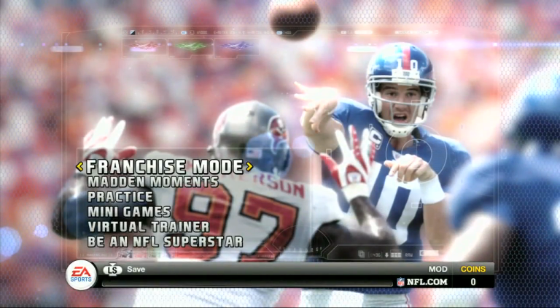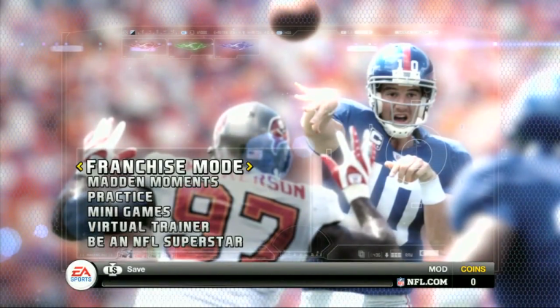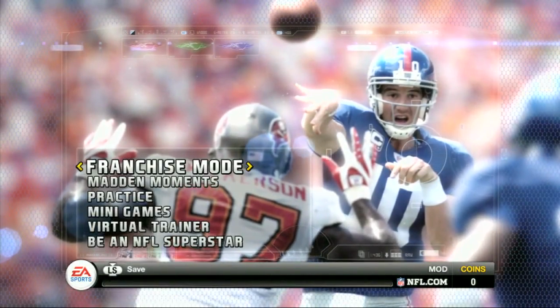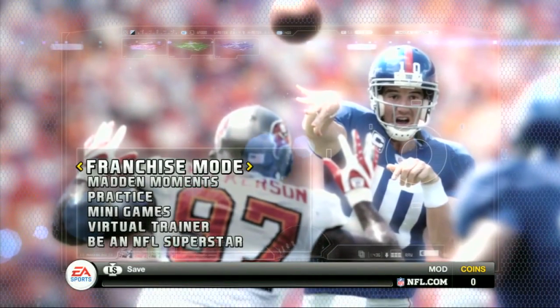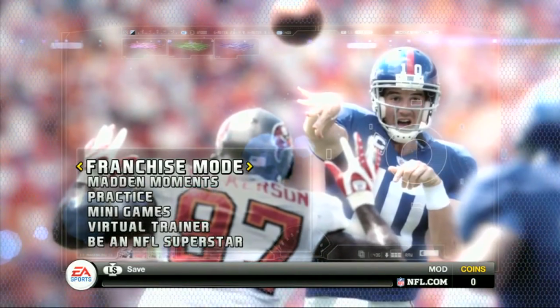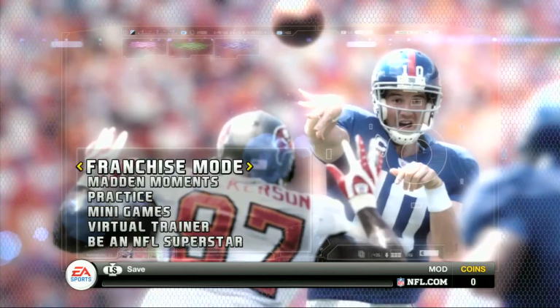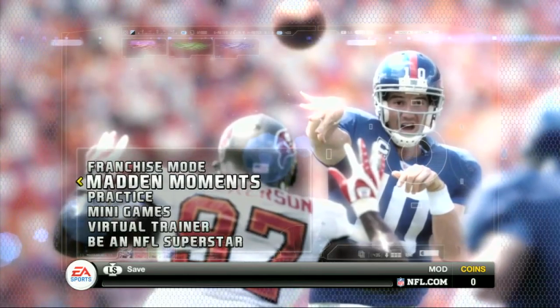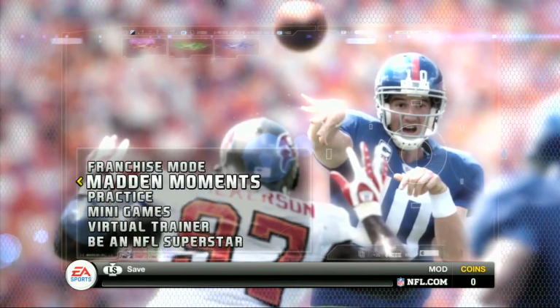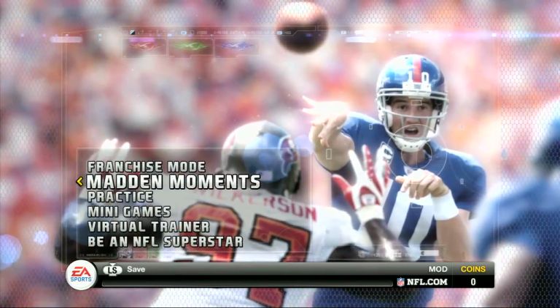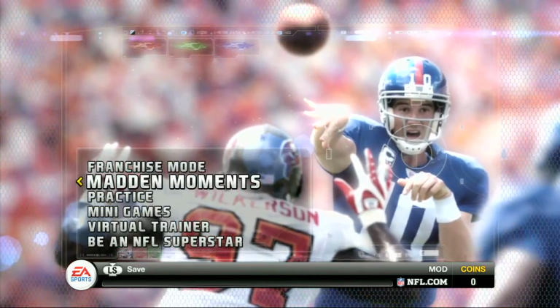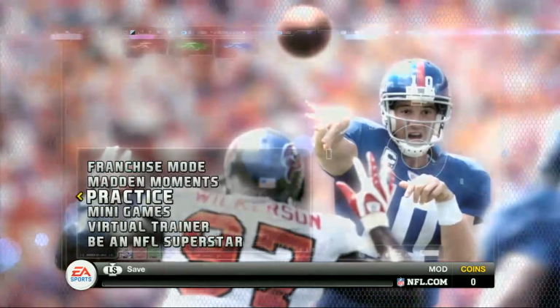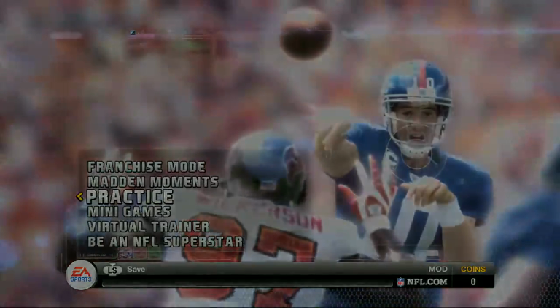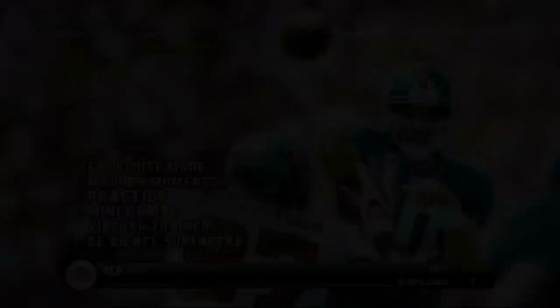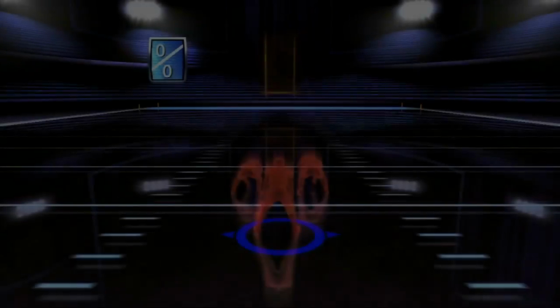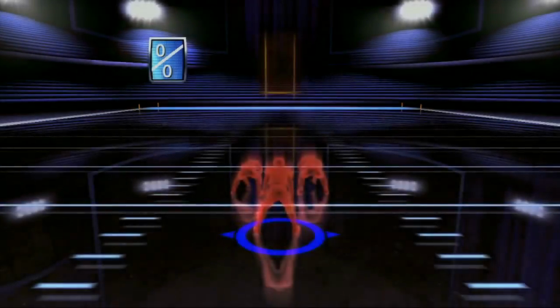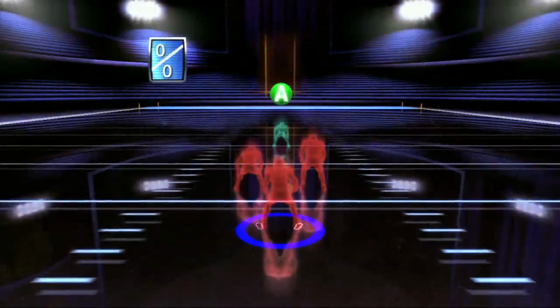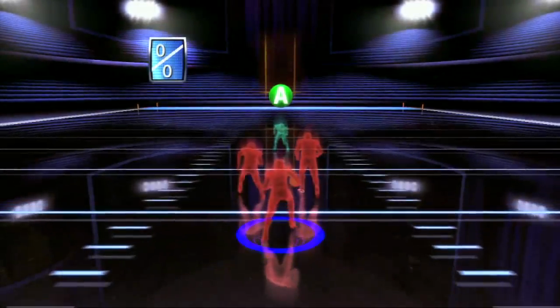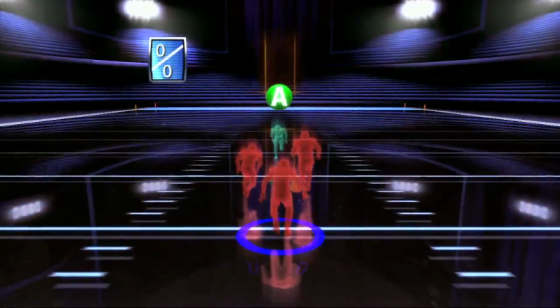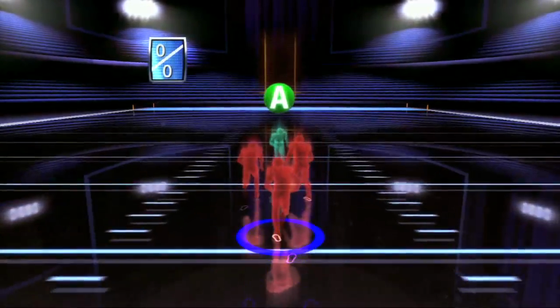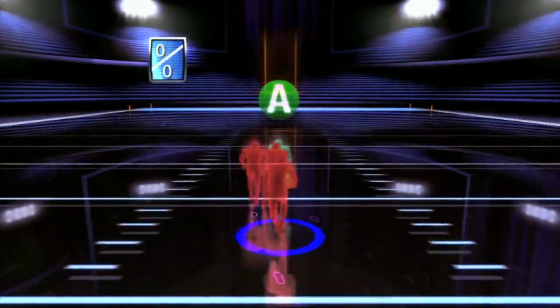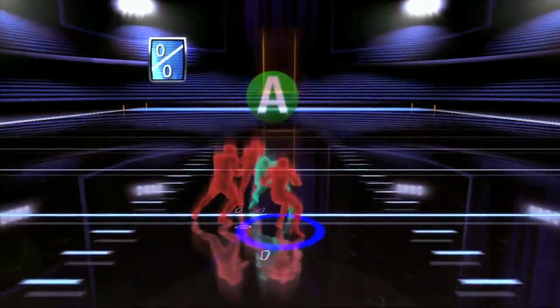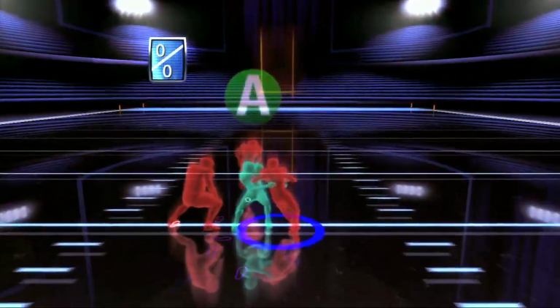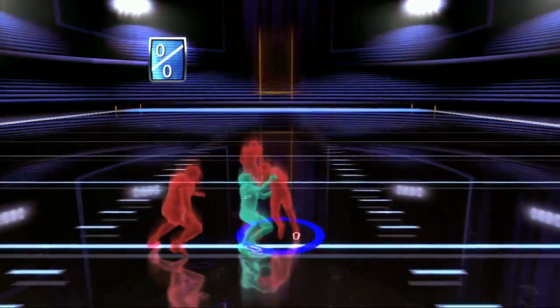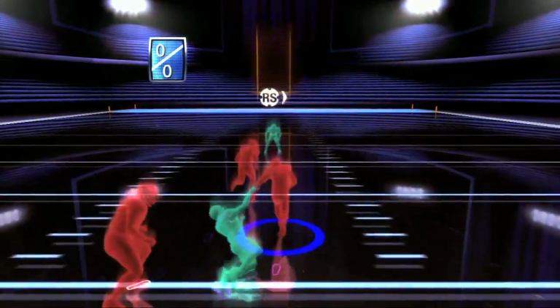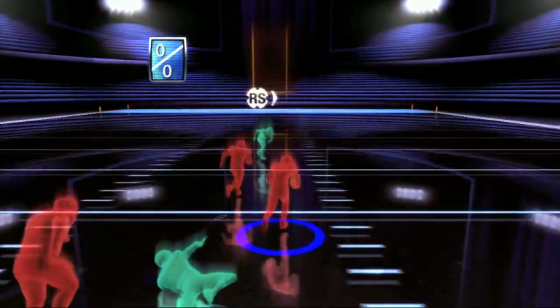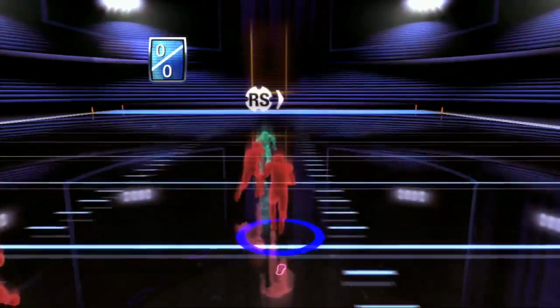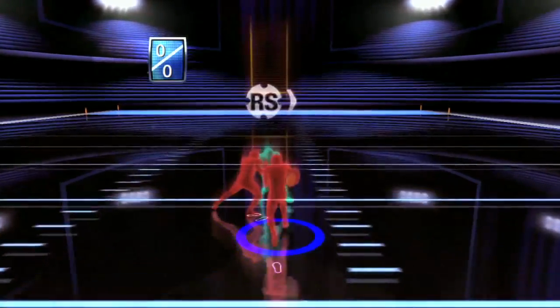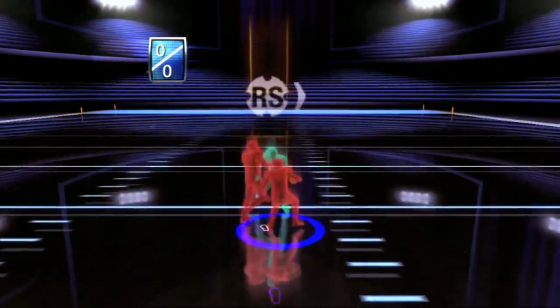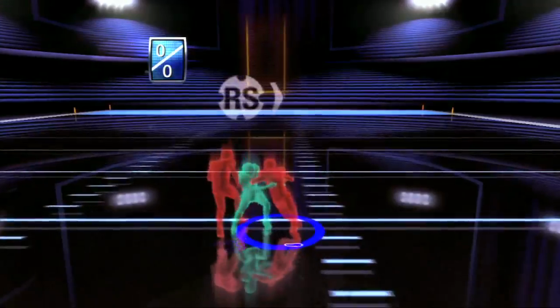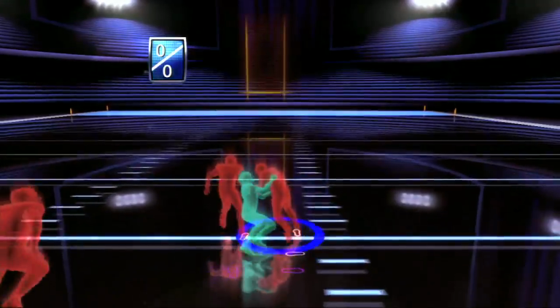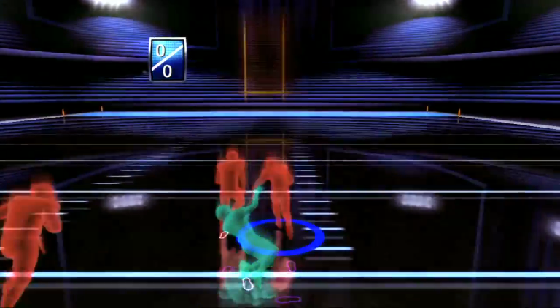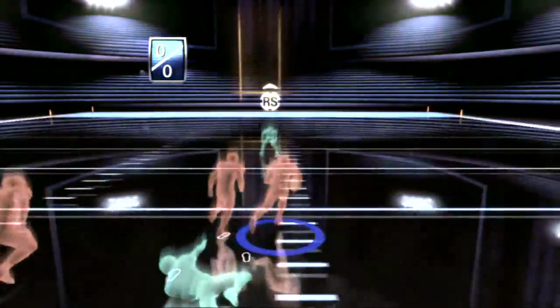There's also never really any extra game modes that they add or mini games. It's usually all the same stuff from the year before.